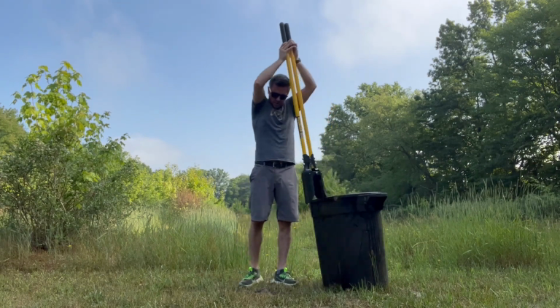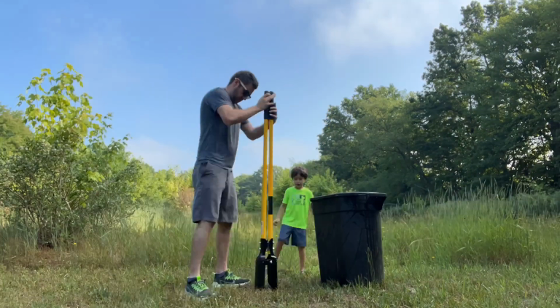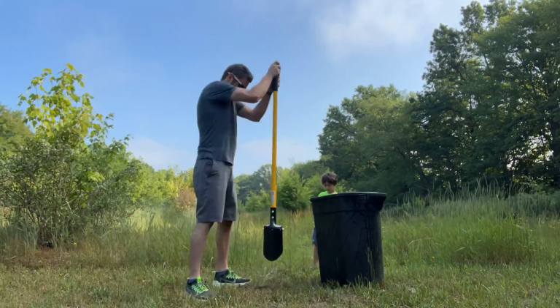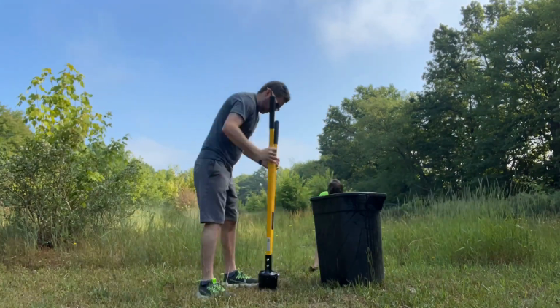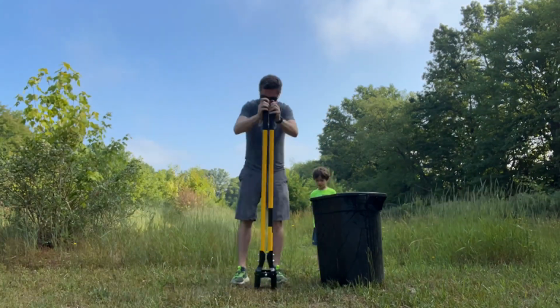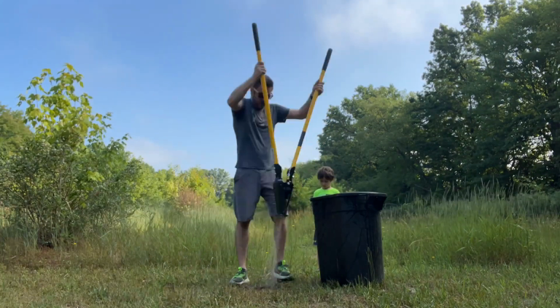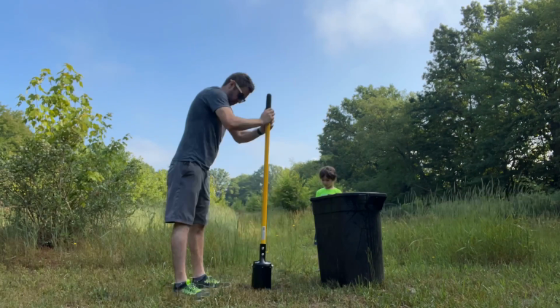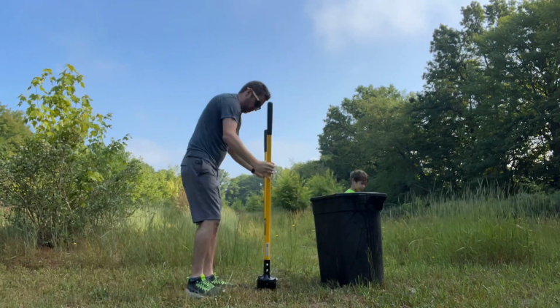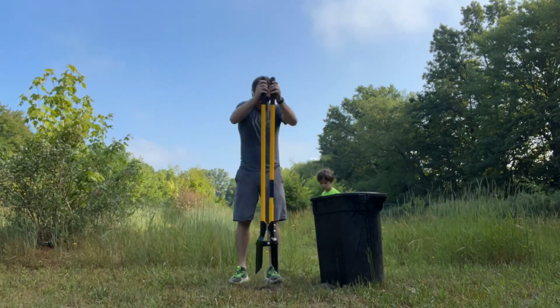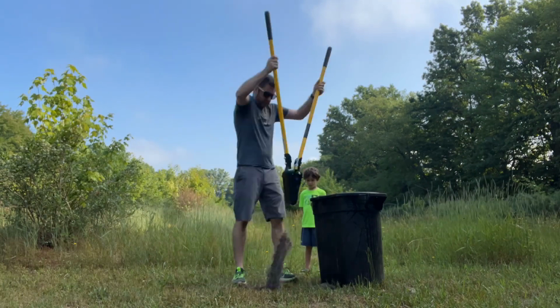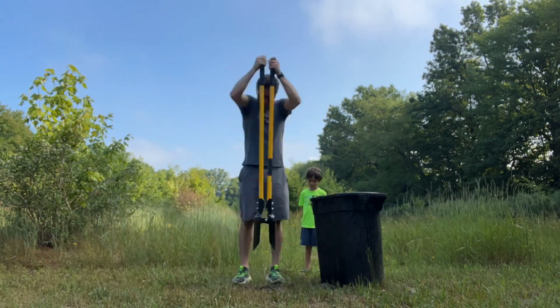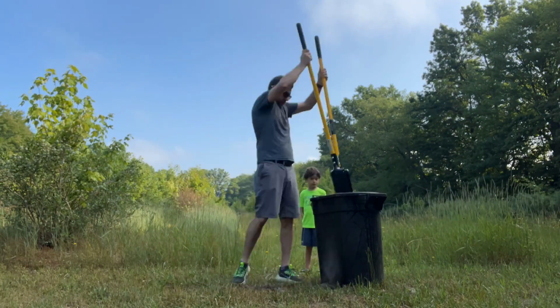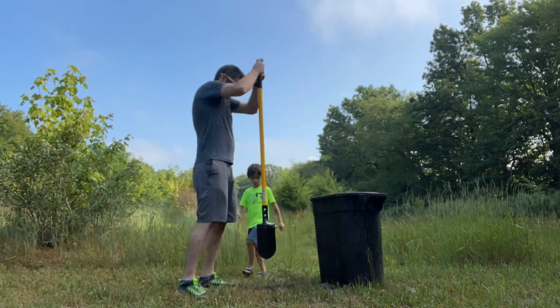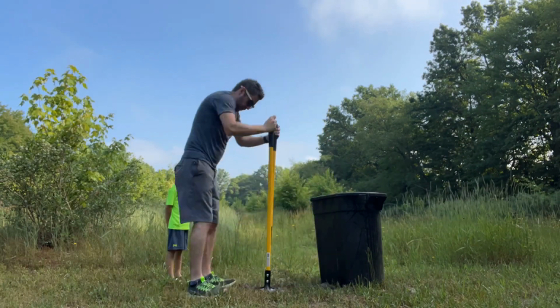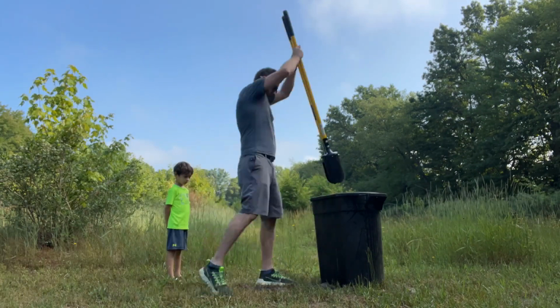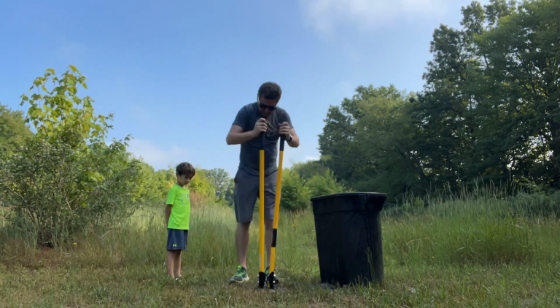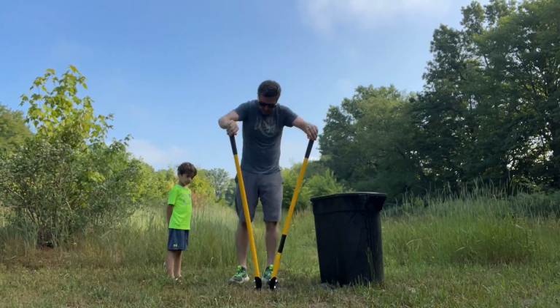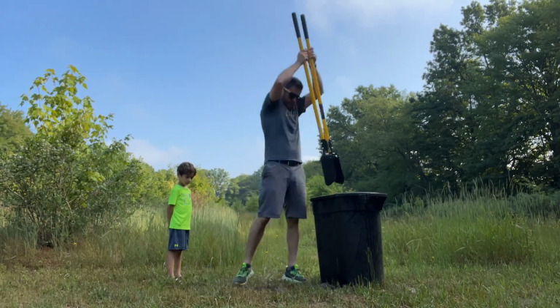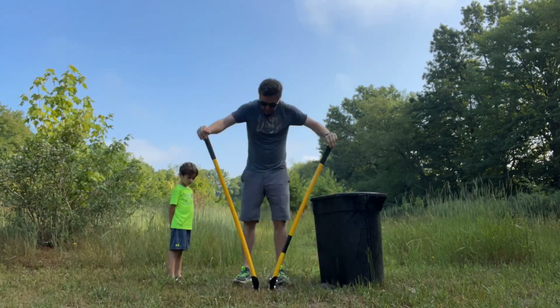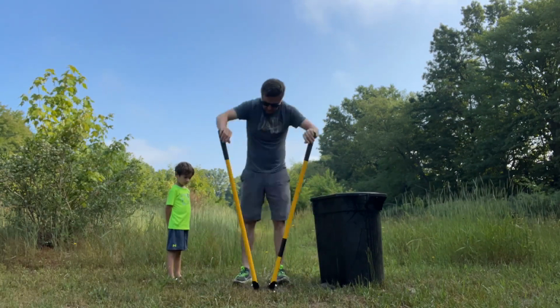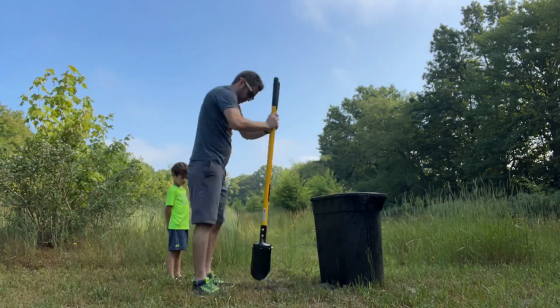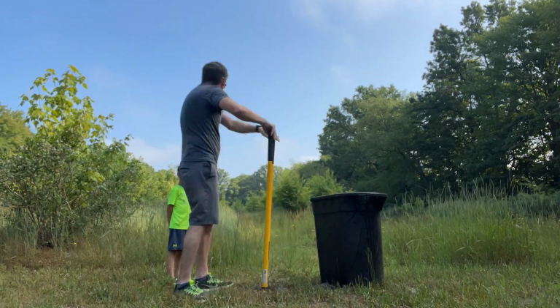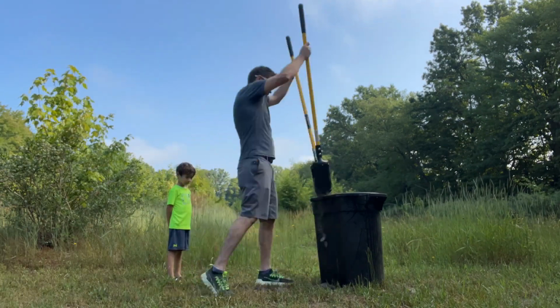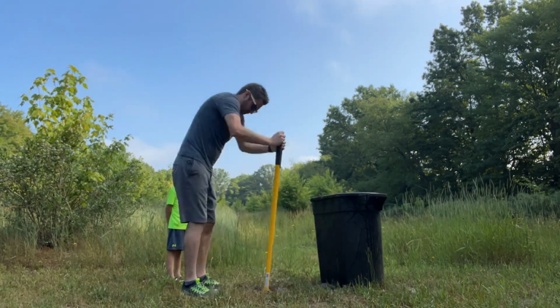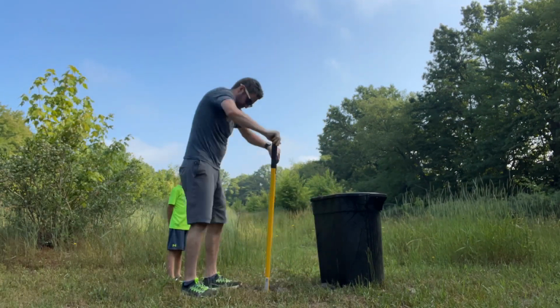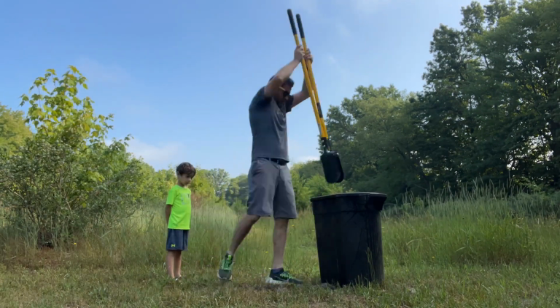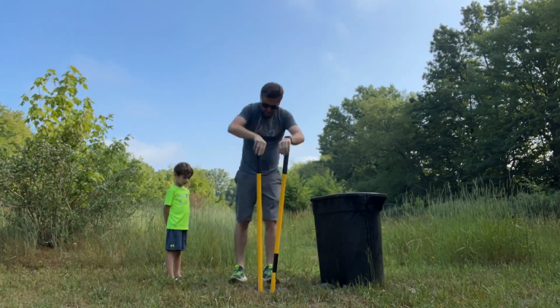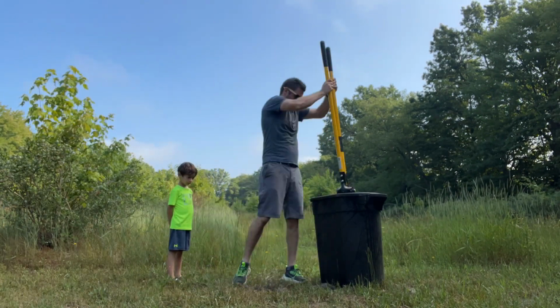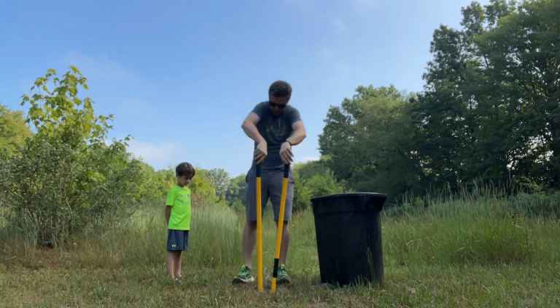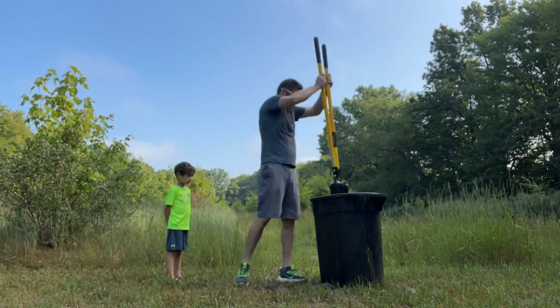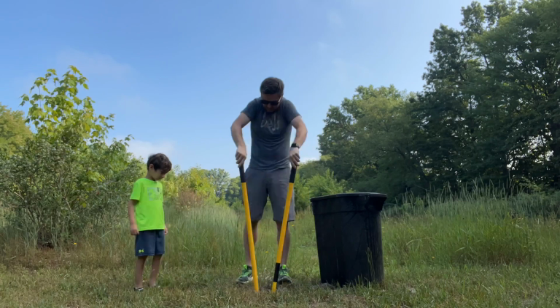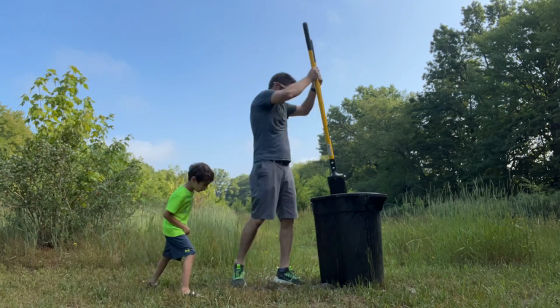Let me know what you guys think of time-lapse footage like this — if you like it or dislike it, leave a comment below.